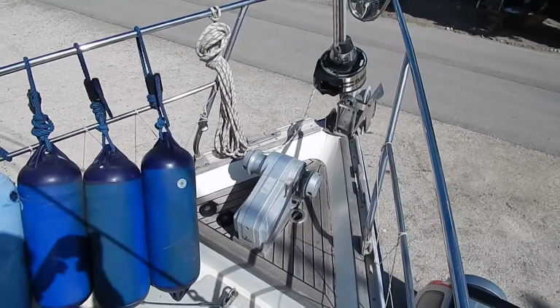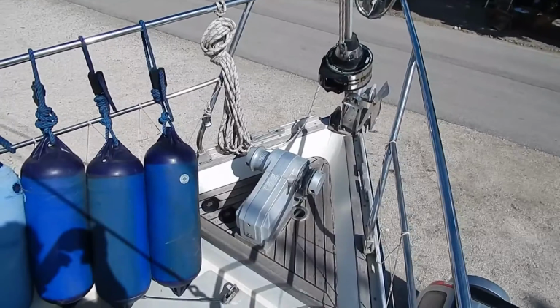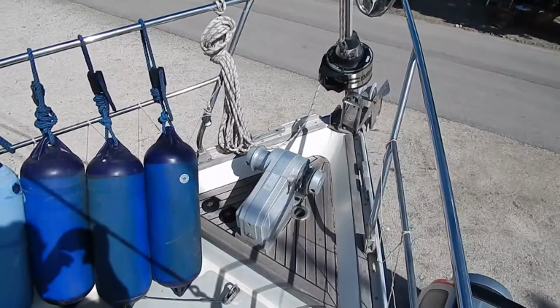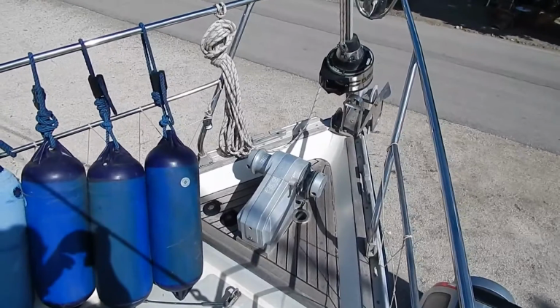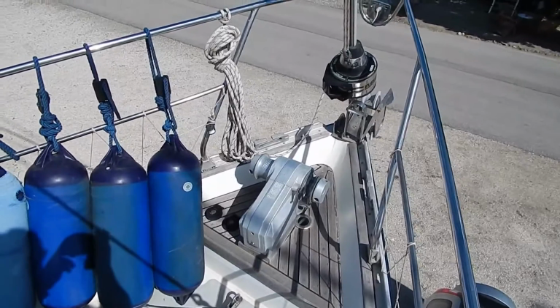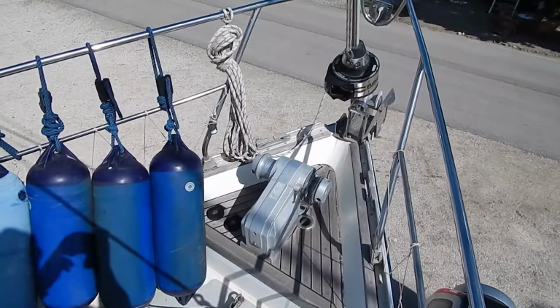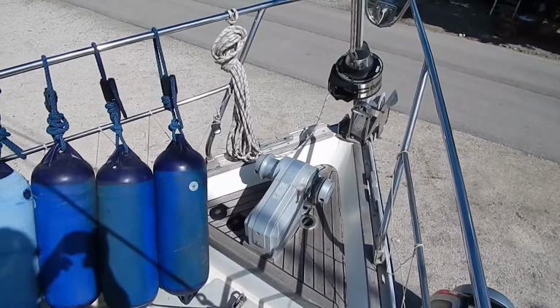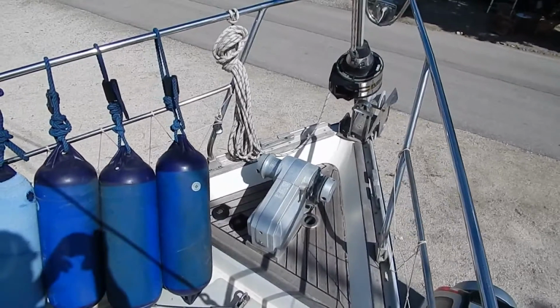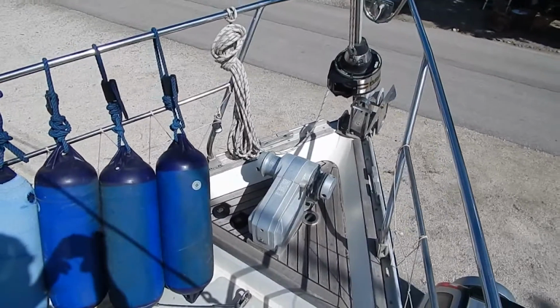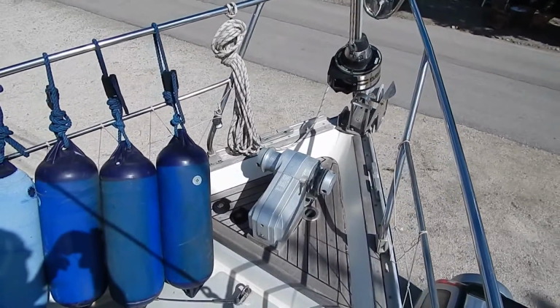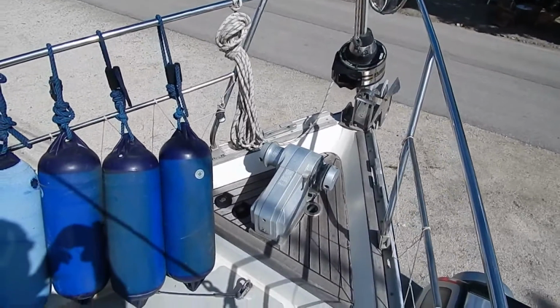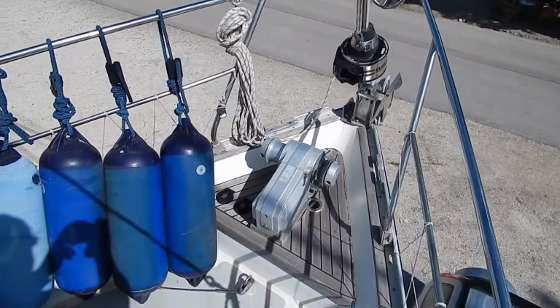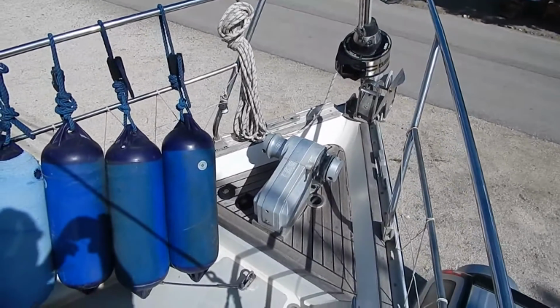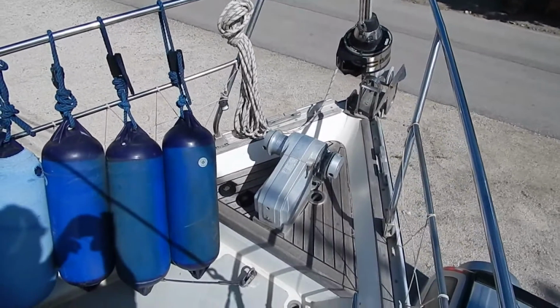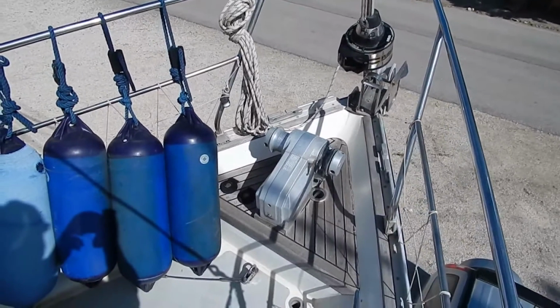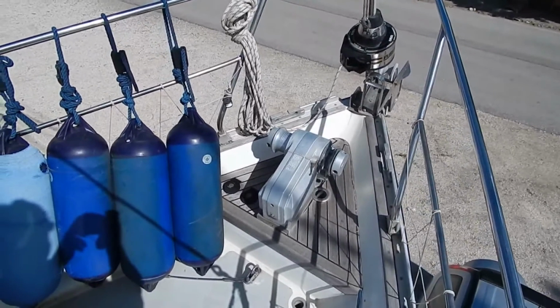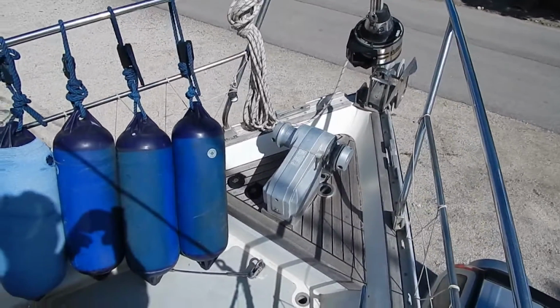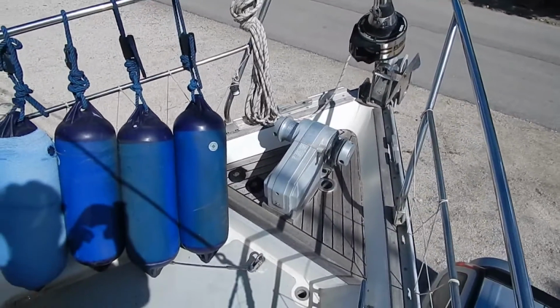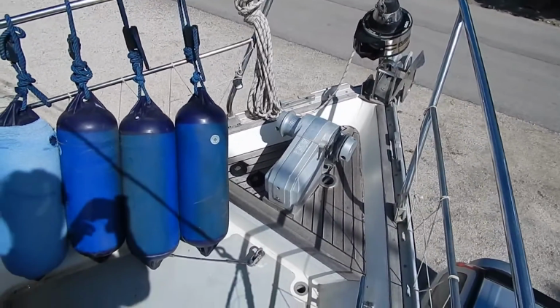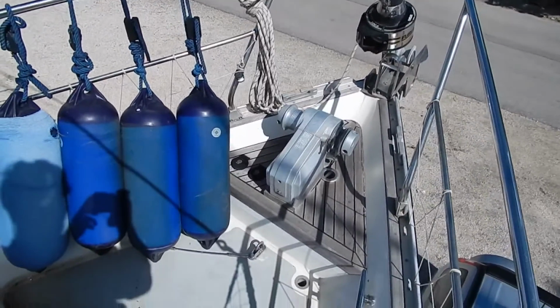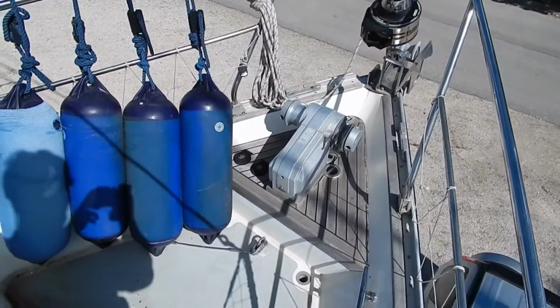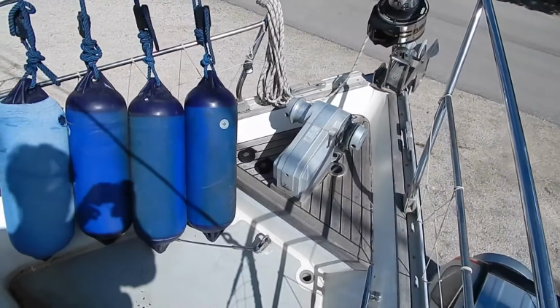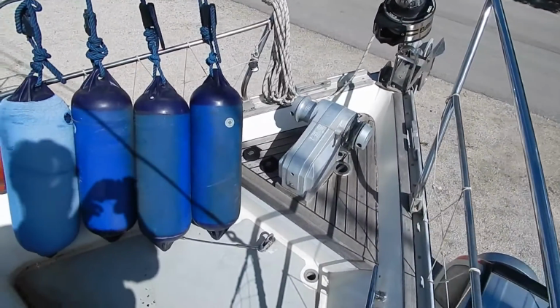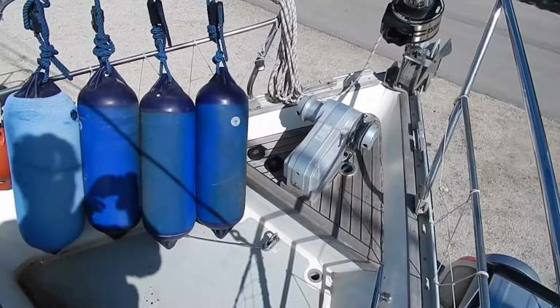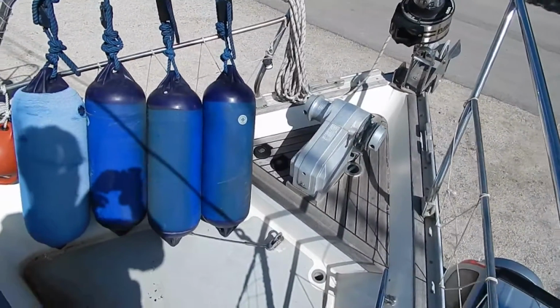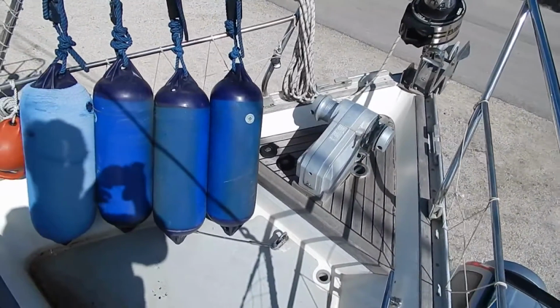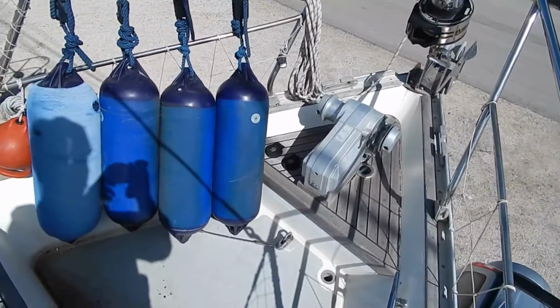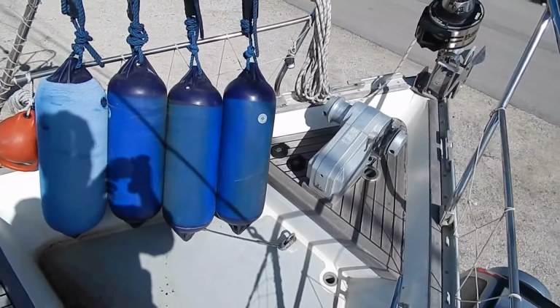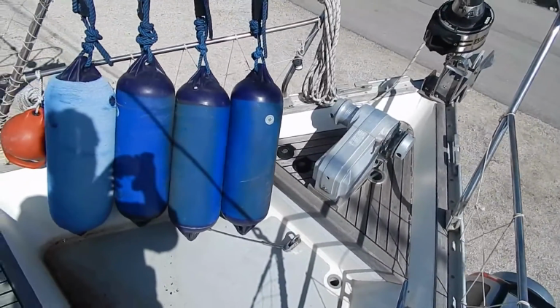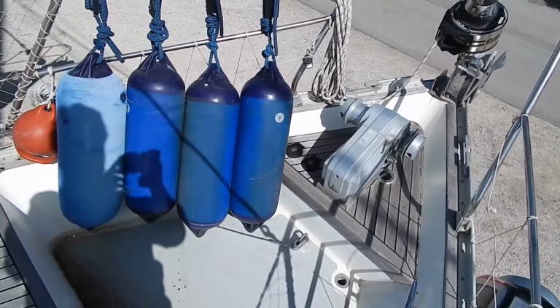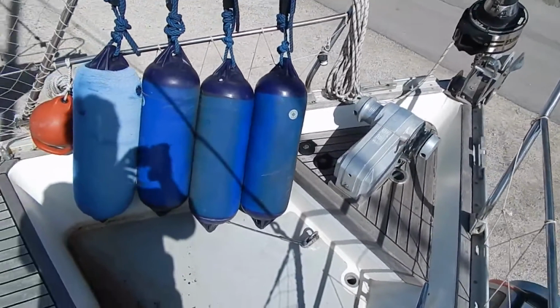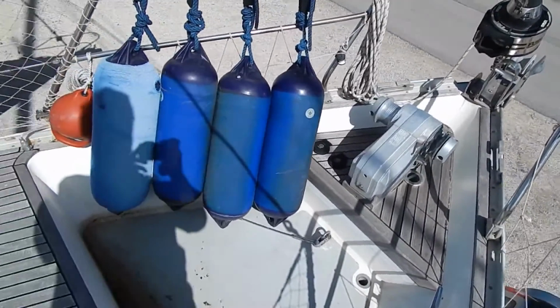Furling Hetzel. Electric winch, 12 volt.